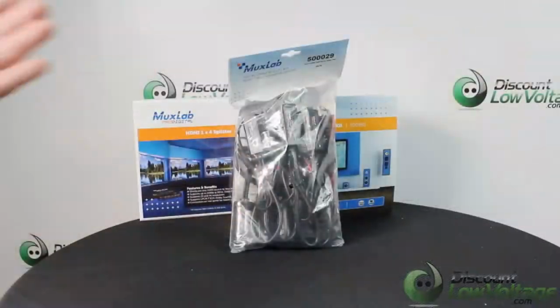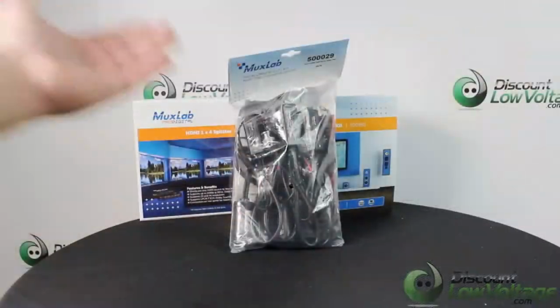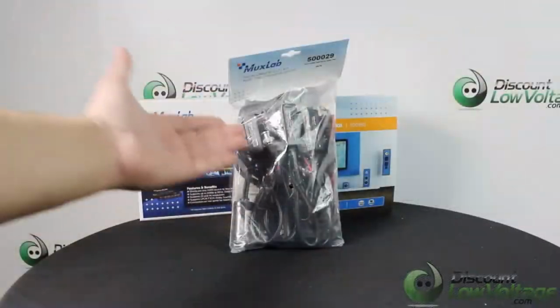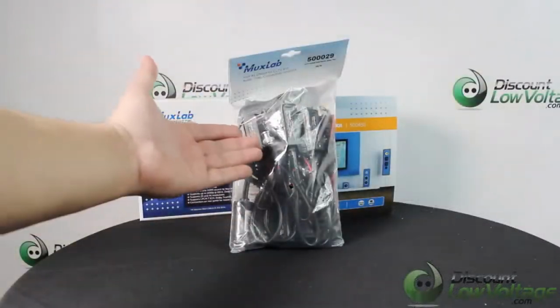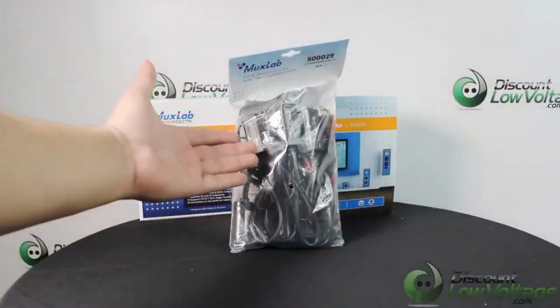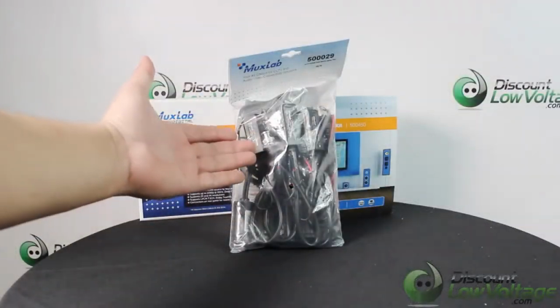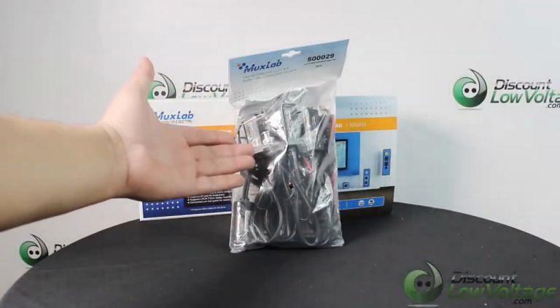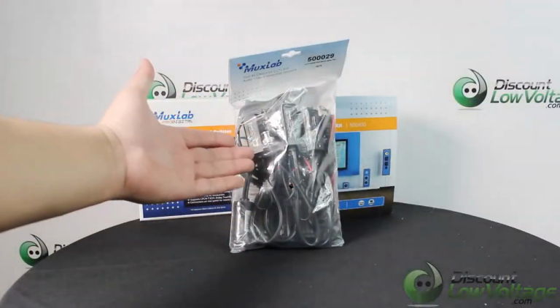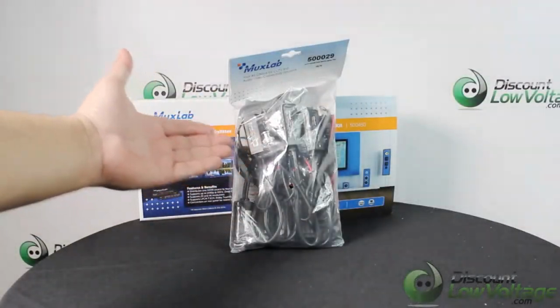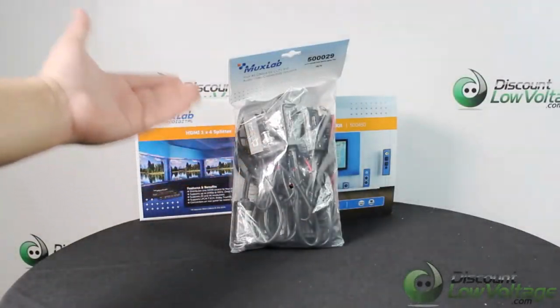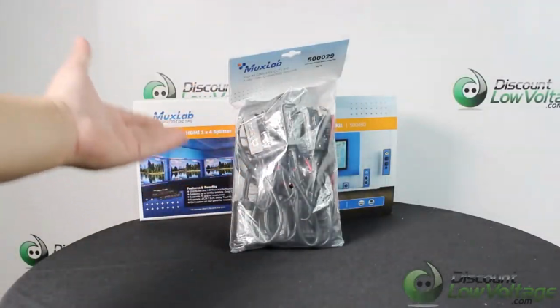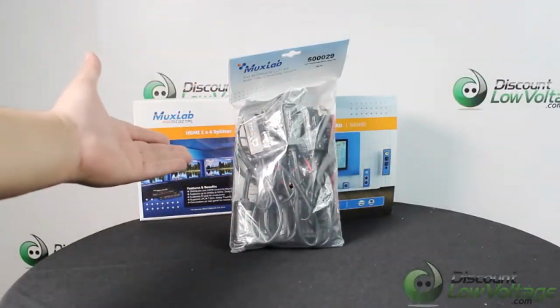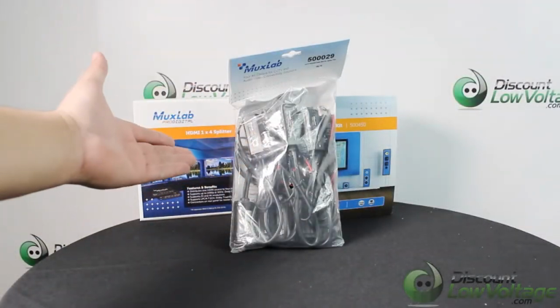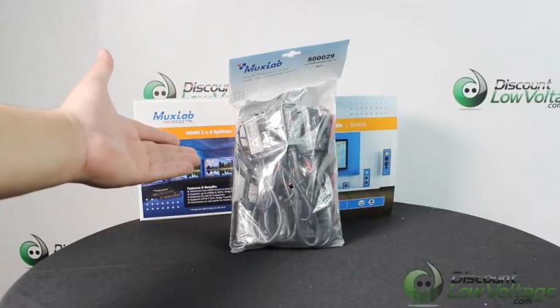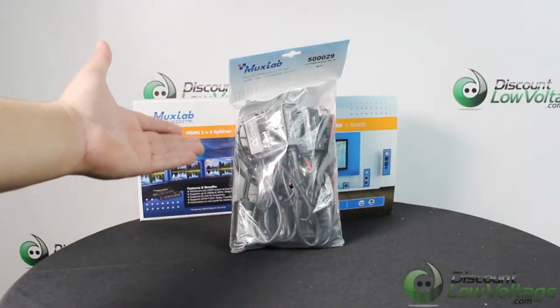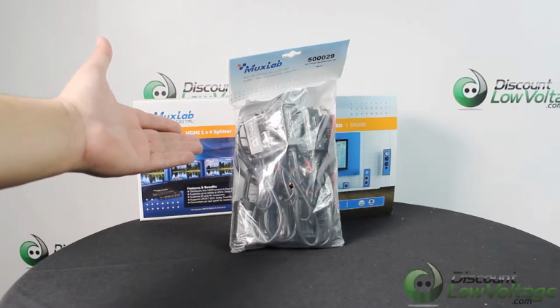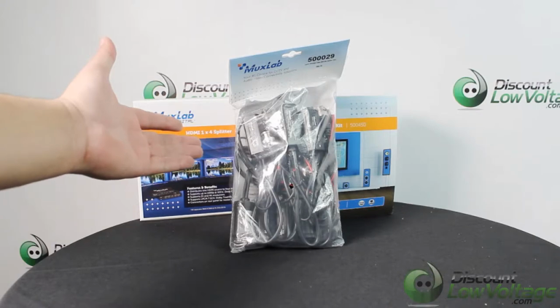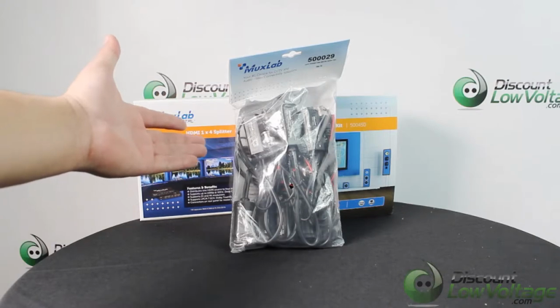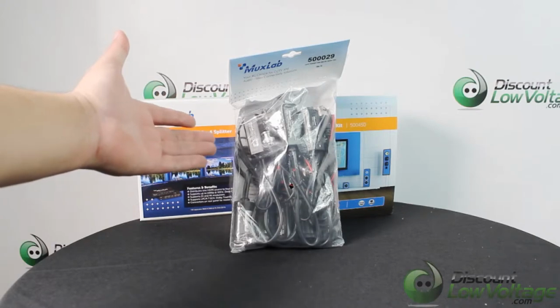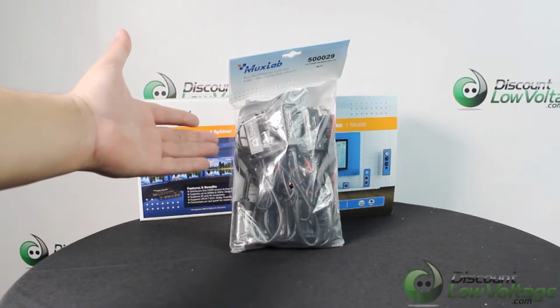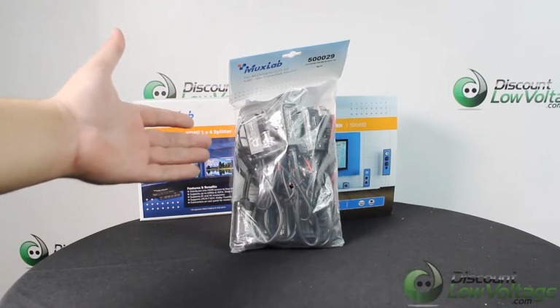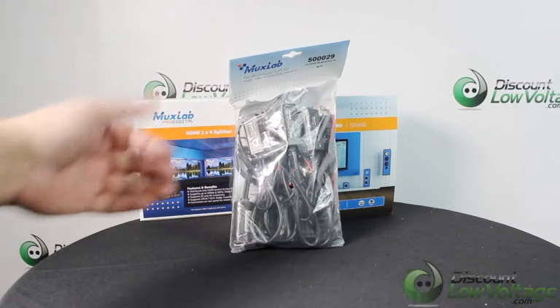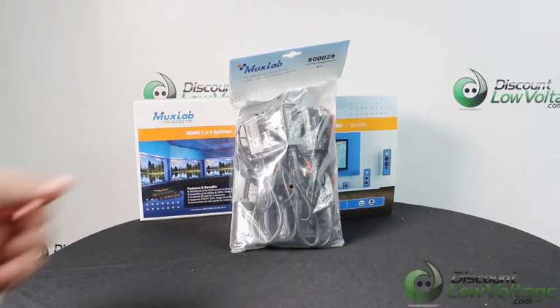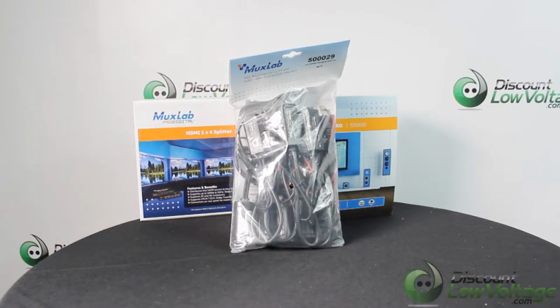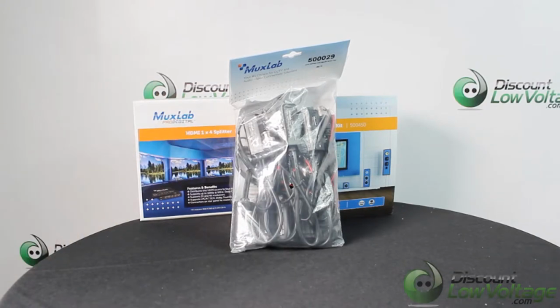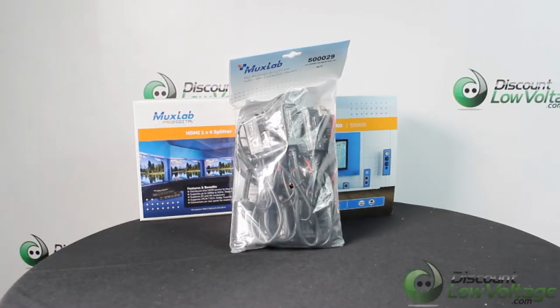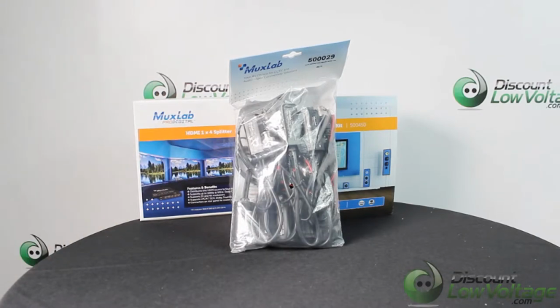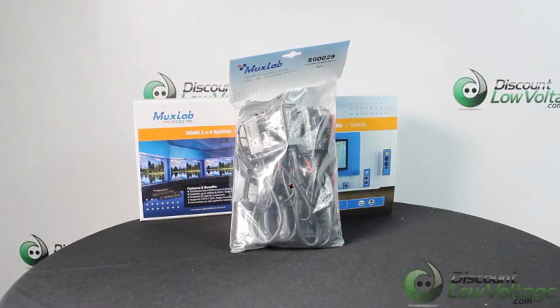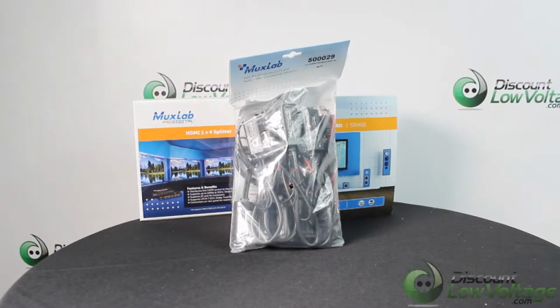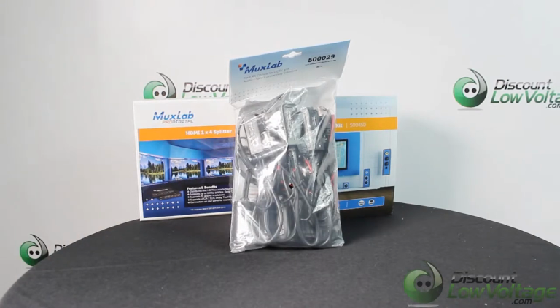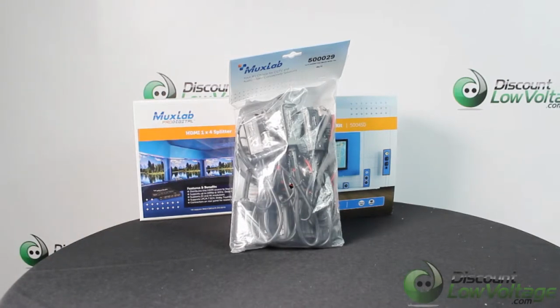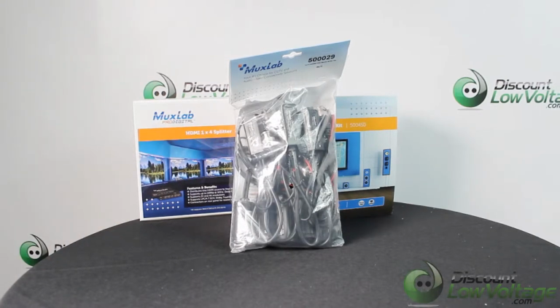To order these and many other MUXLAB parts online, visit discountlowvoltage.com. Thanks.